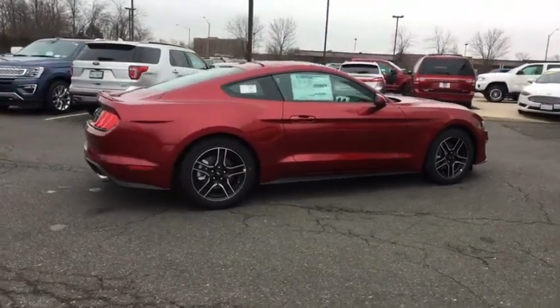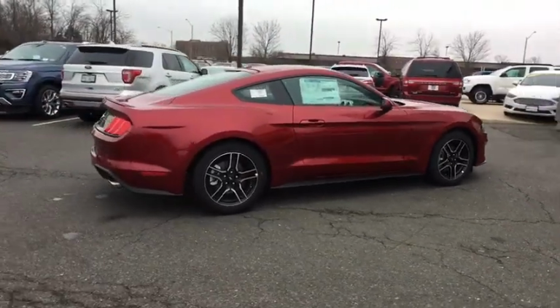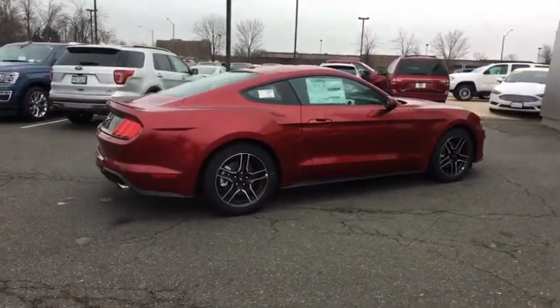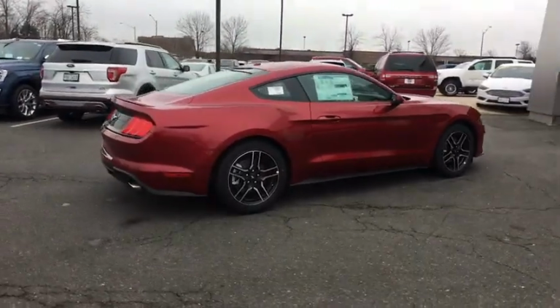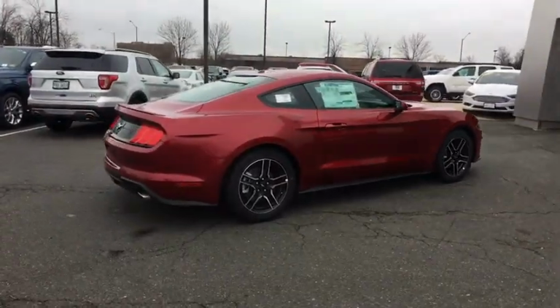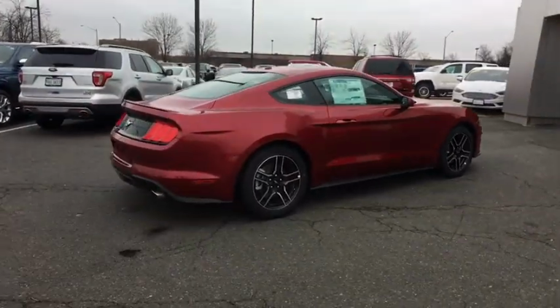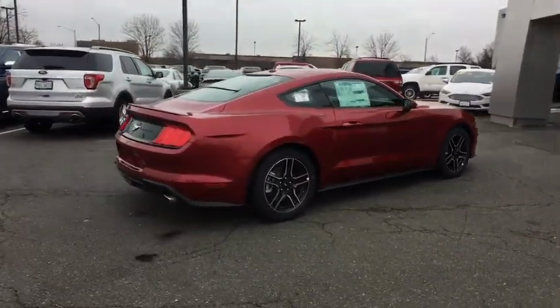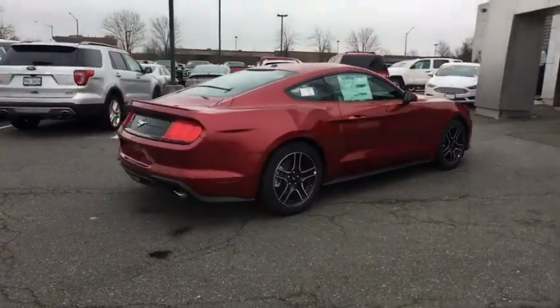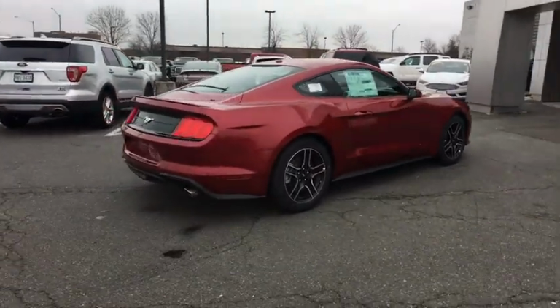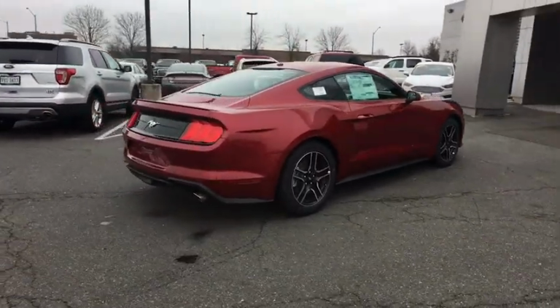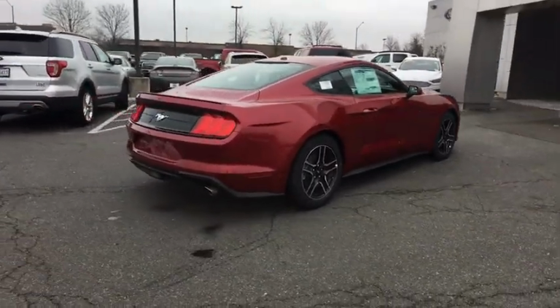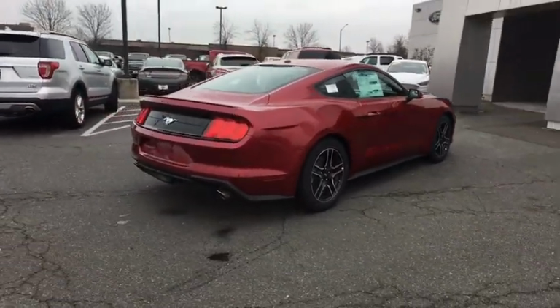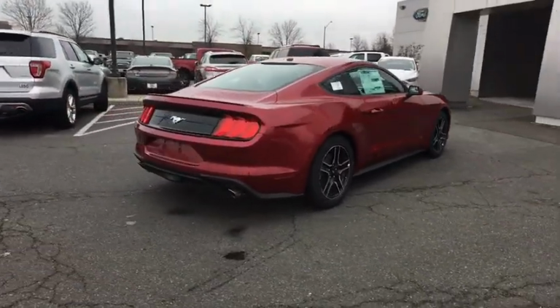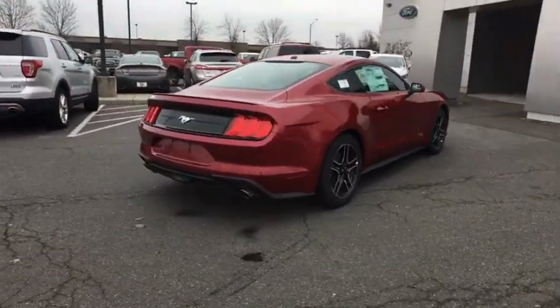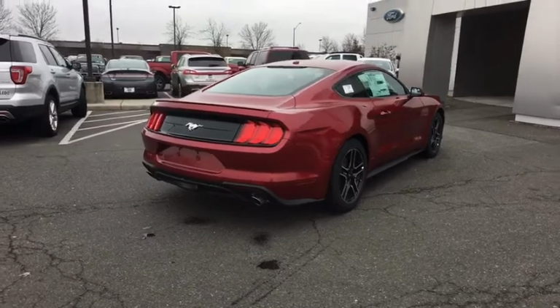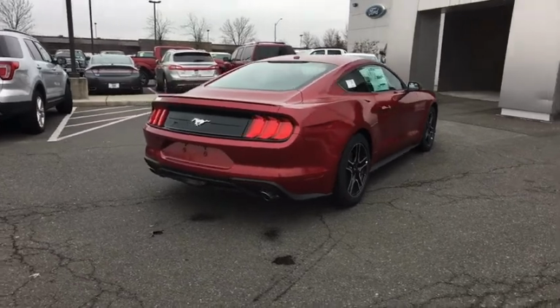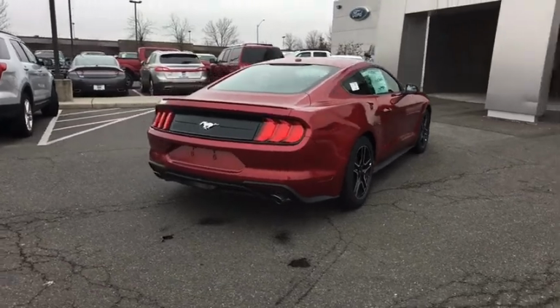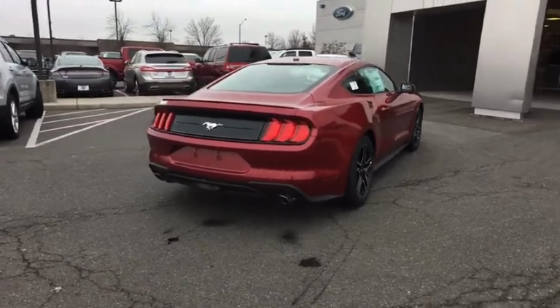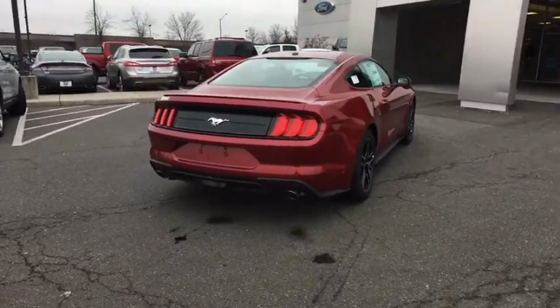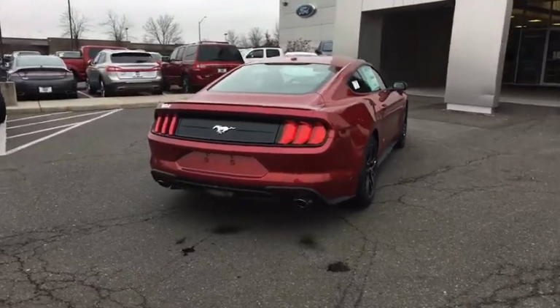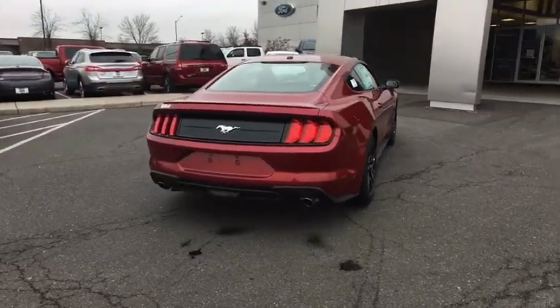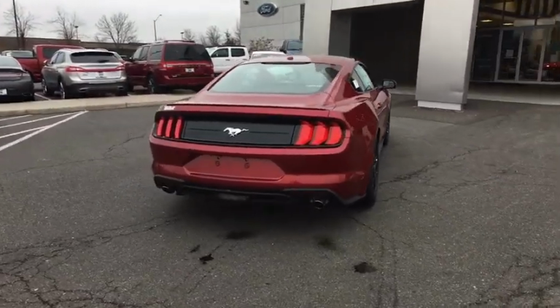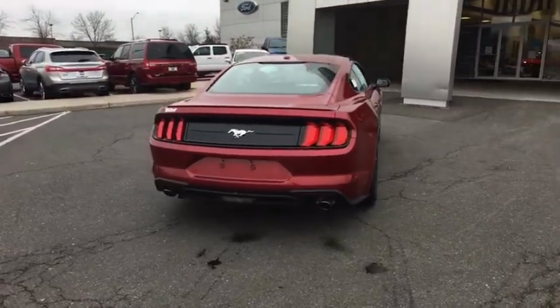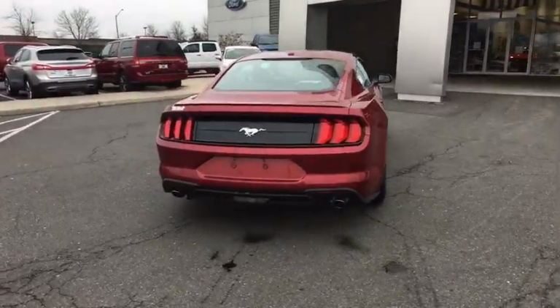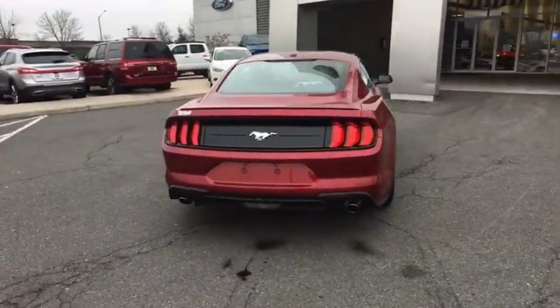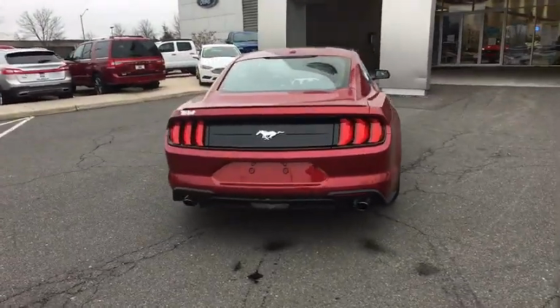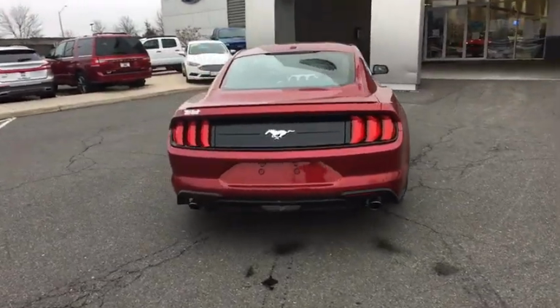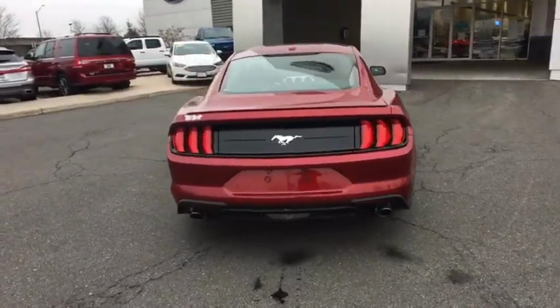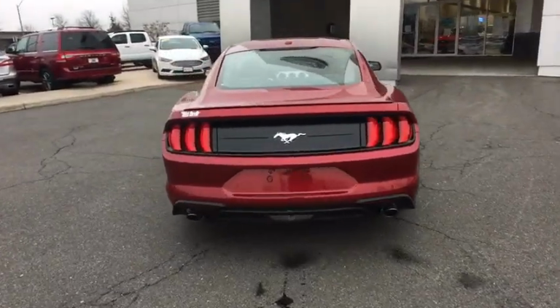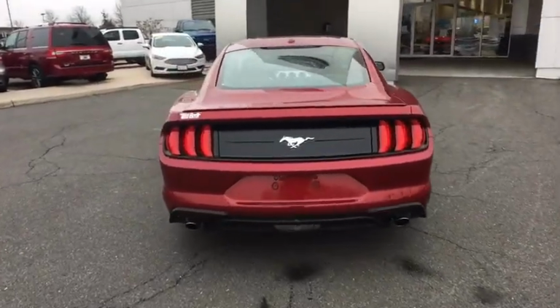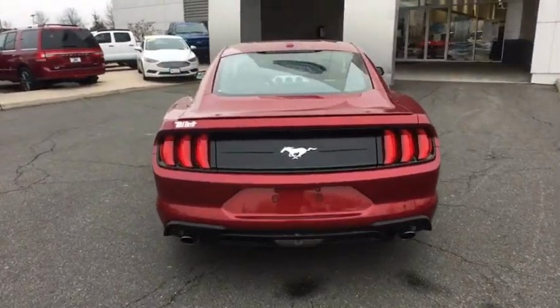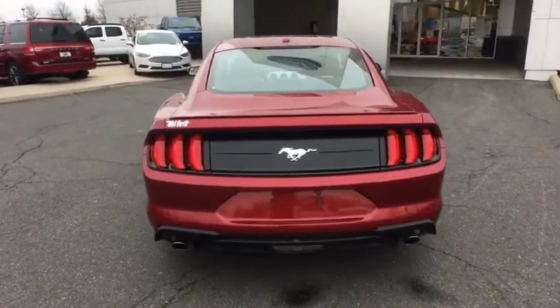AM-FM stereo radio, universal garage door opener, compass, heated front seat, fog lights, security system, electronic stability control.